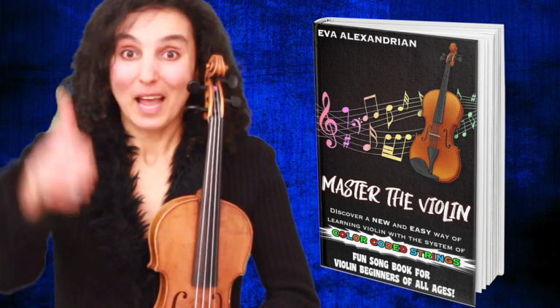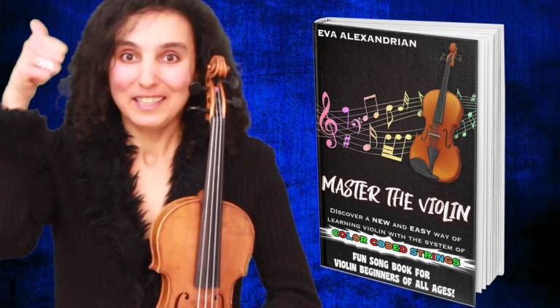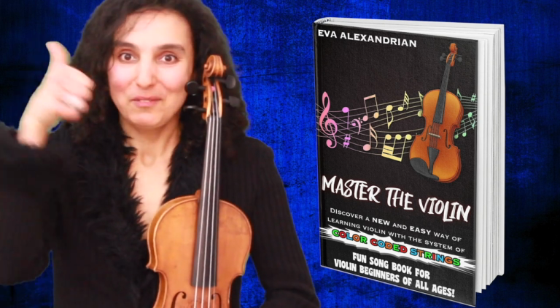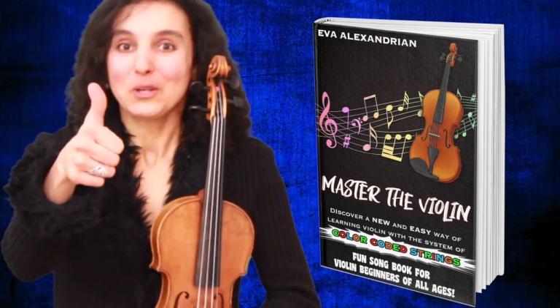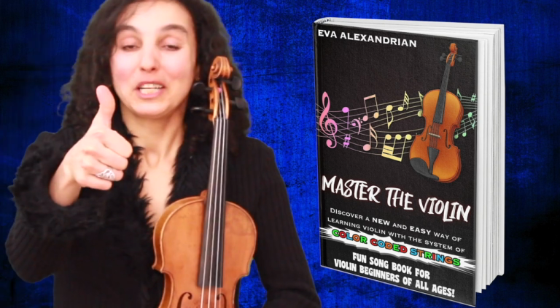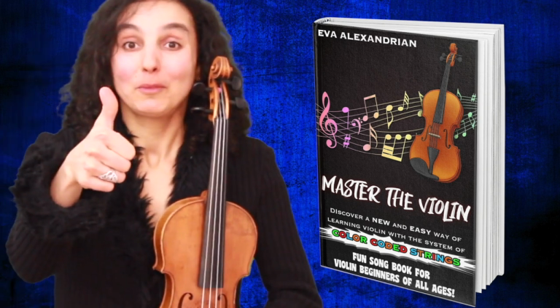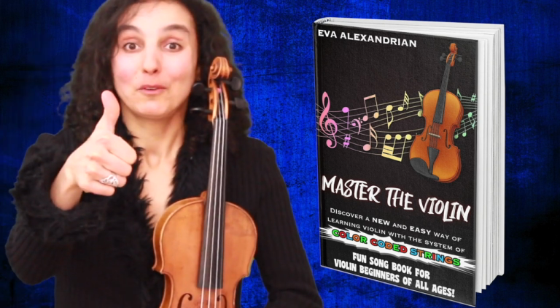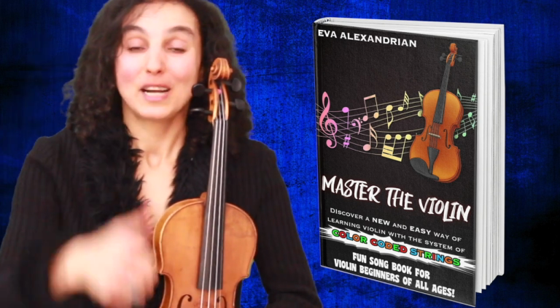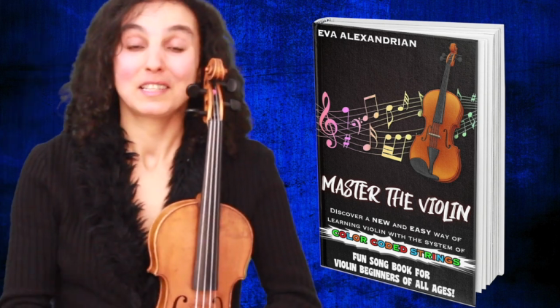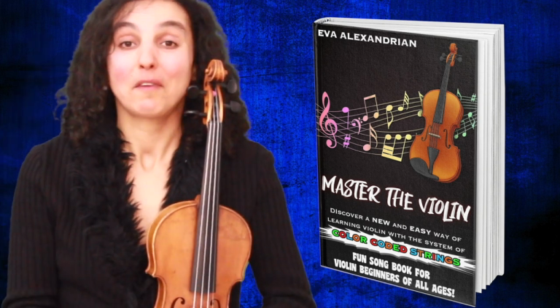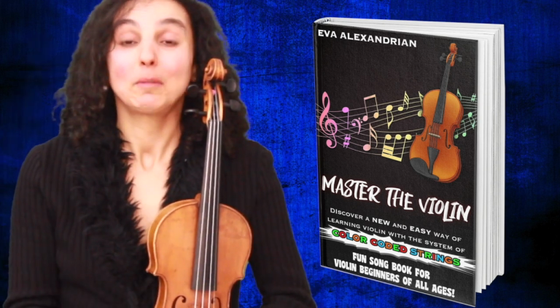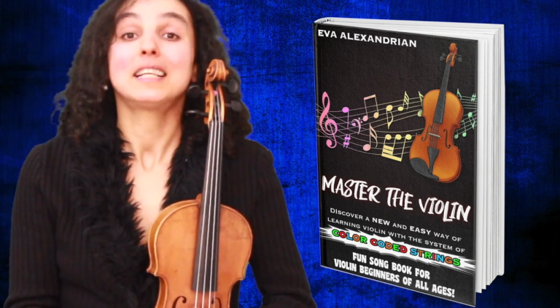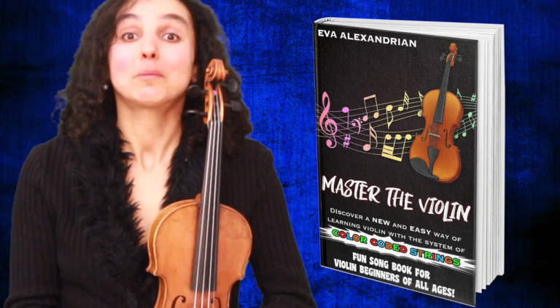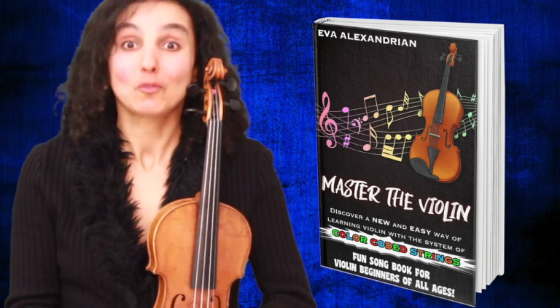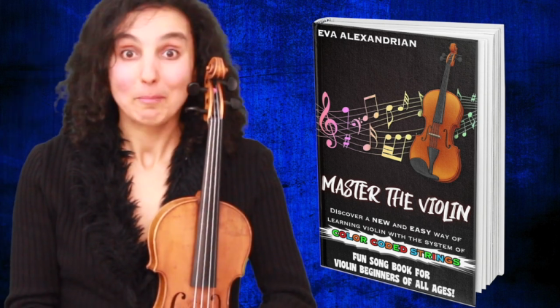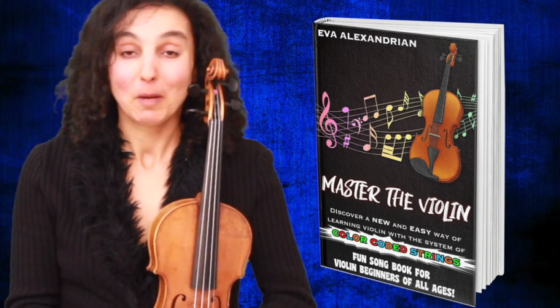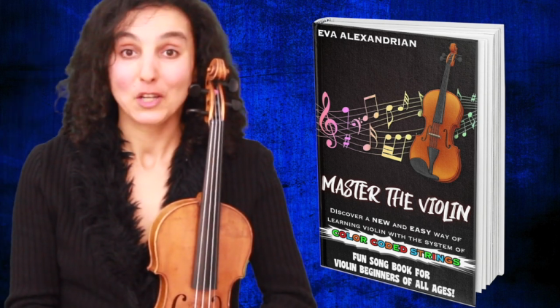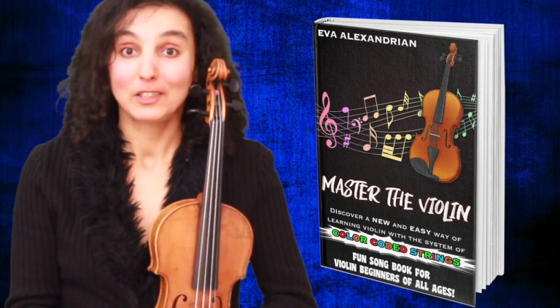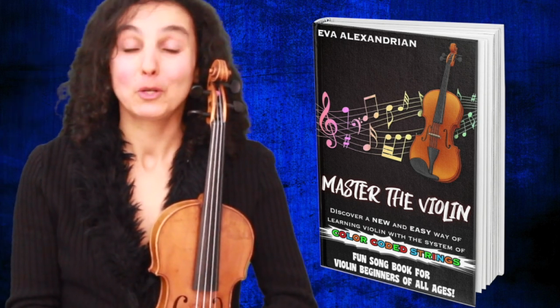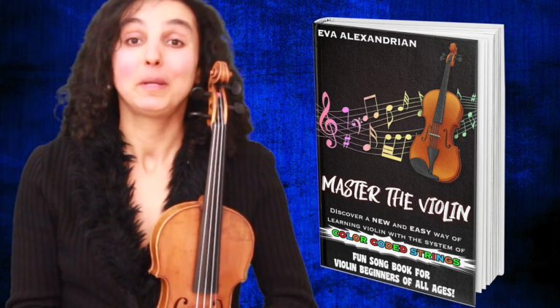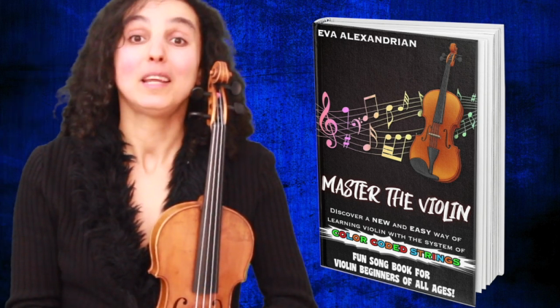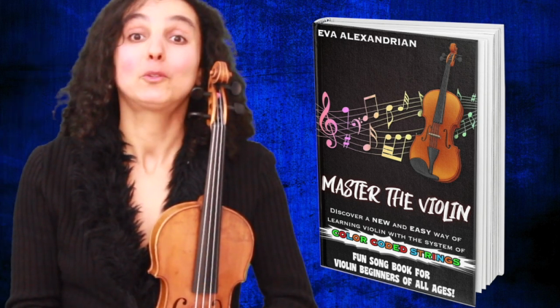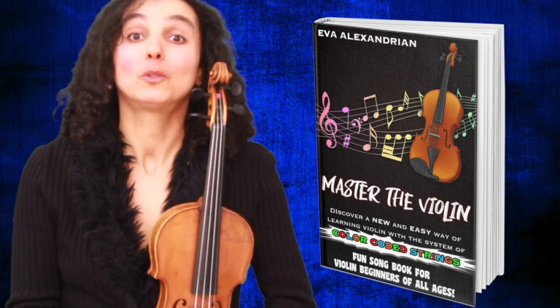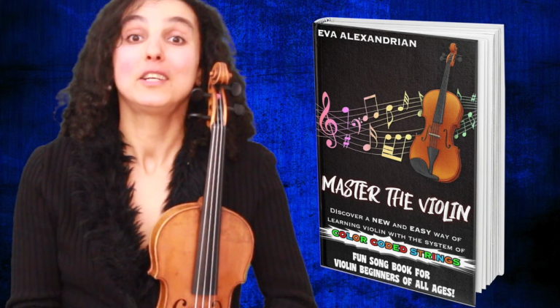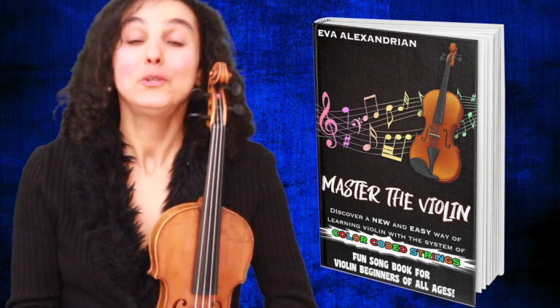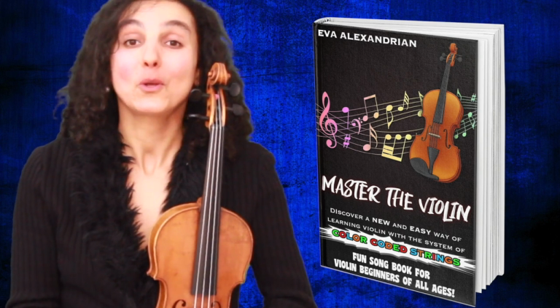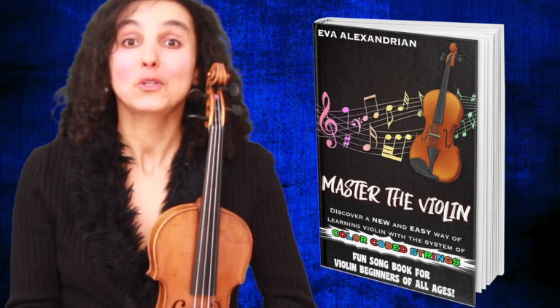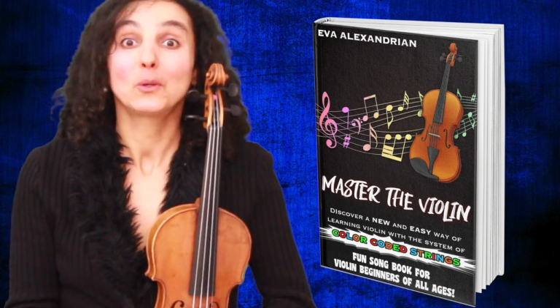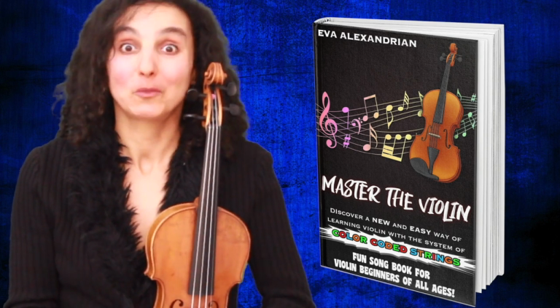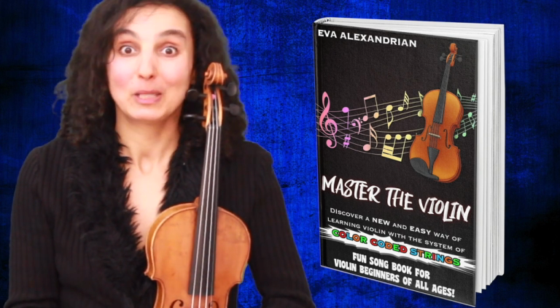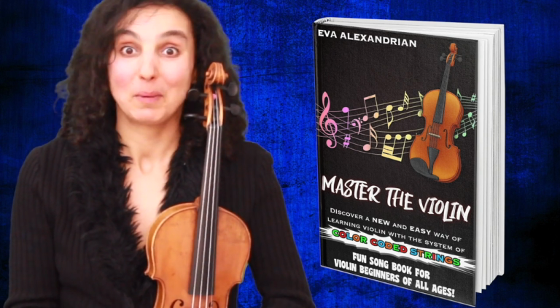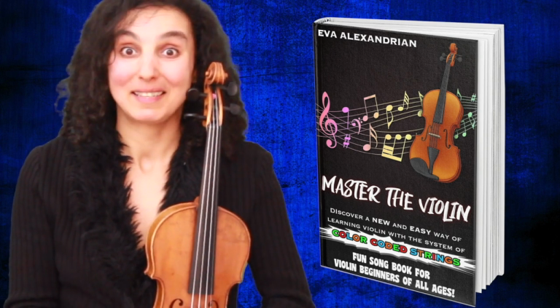If you liked this video, share it with your friends and family and subscribe to my channel in order to be able to learn new songs on a regular basis.